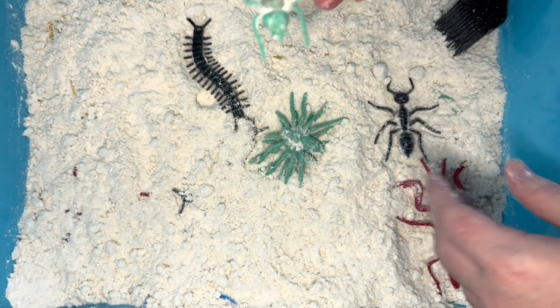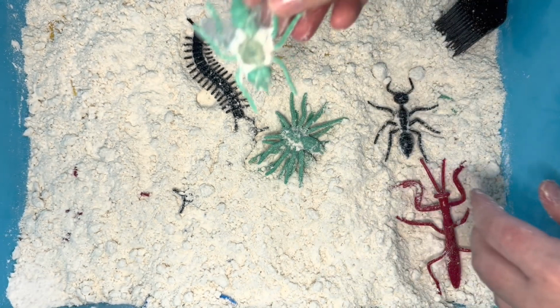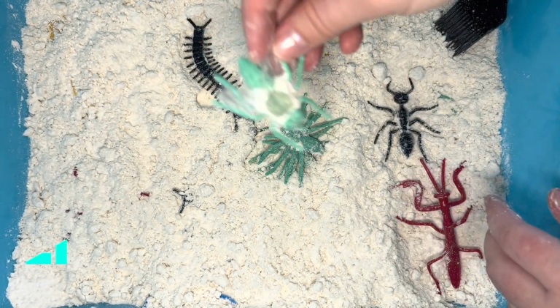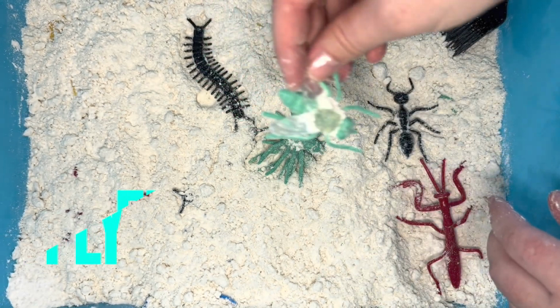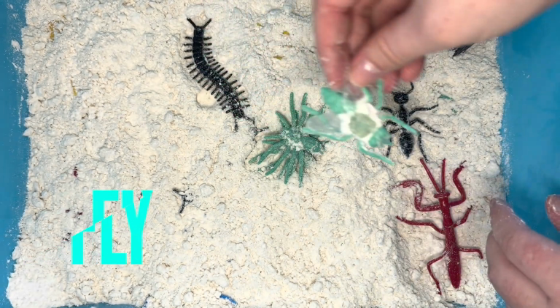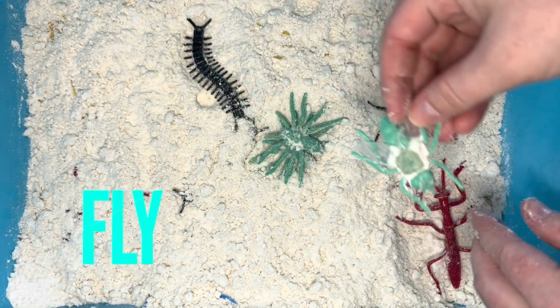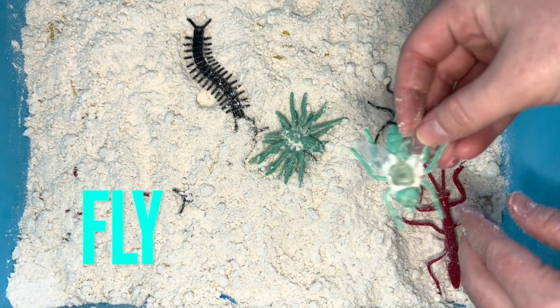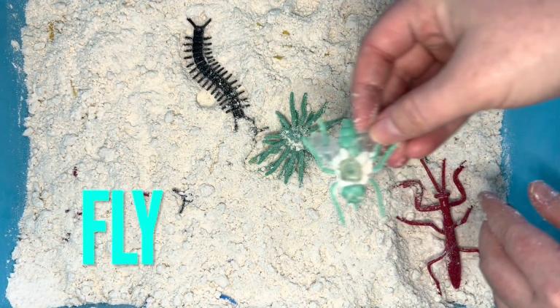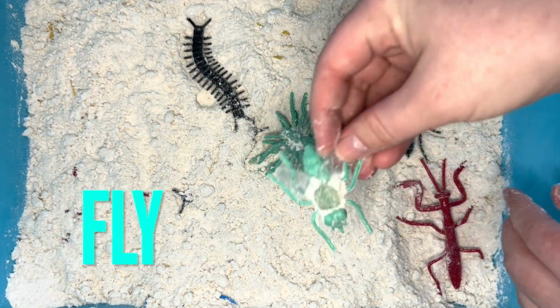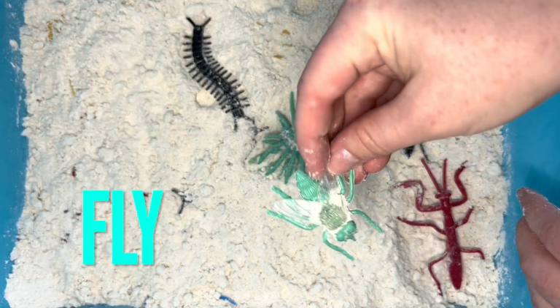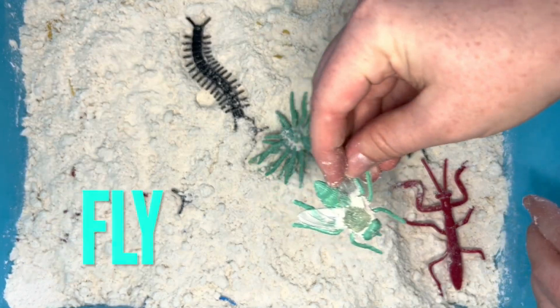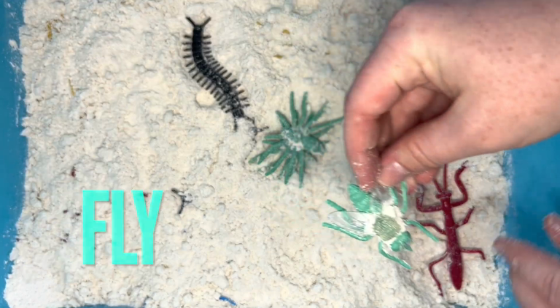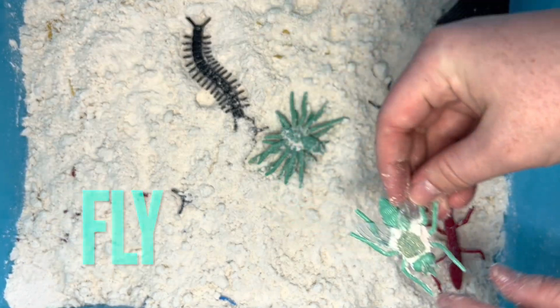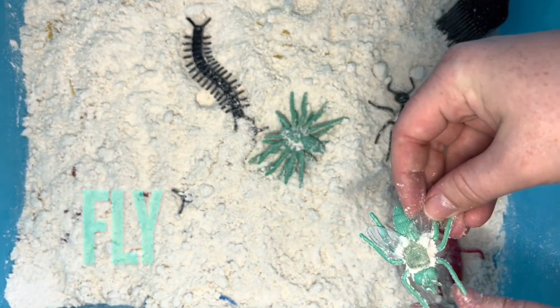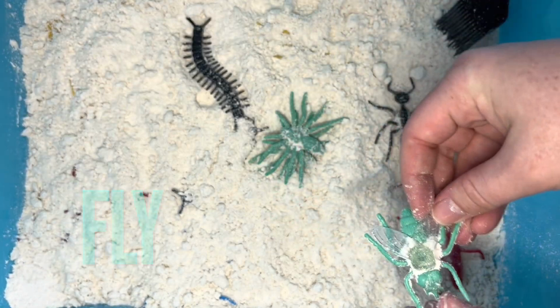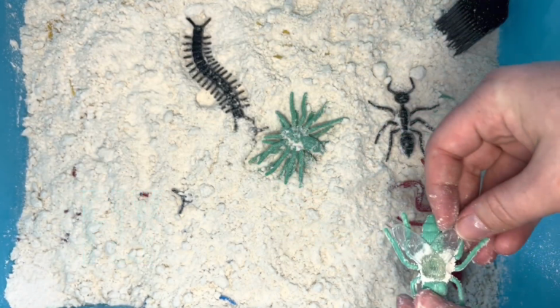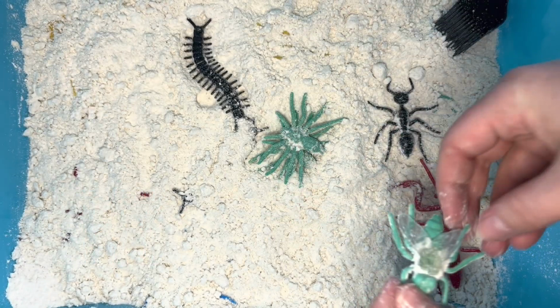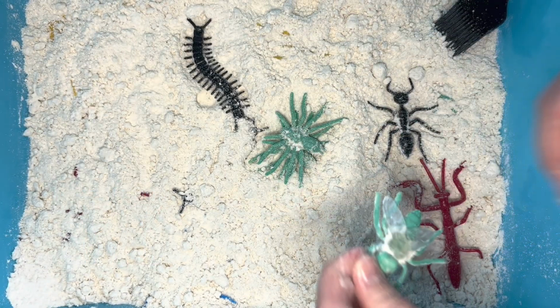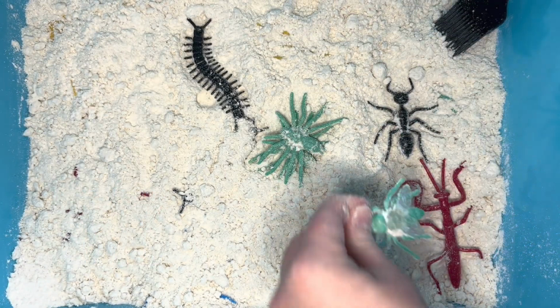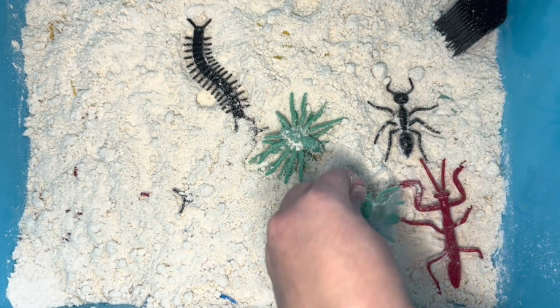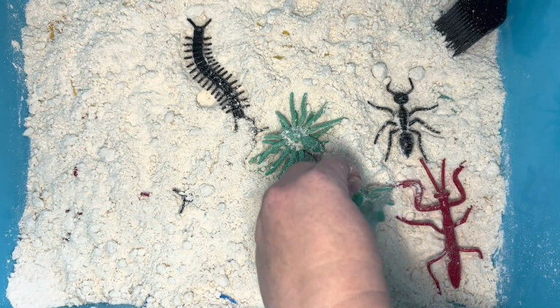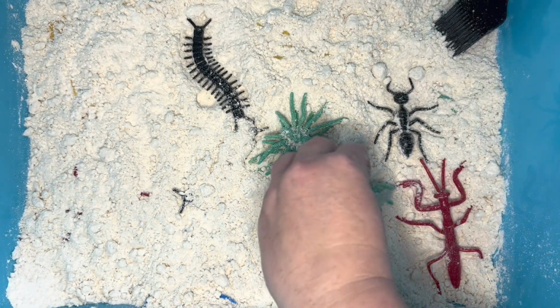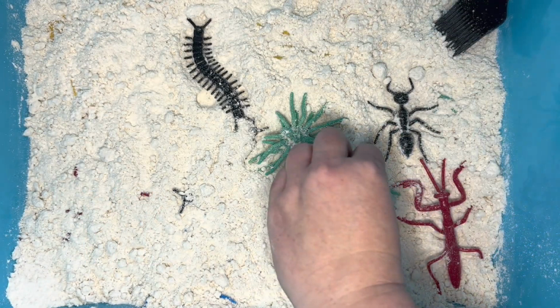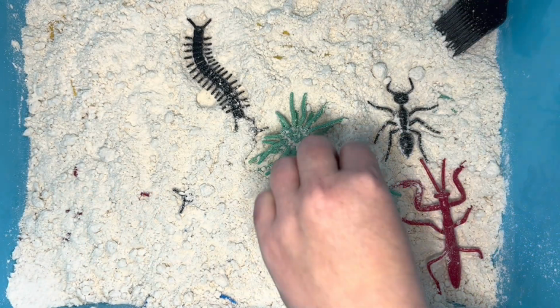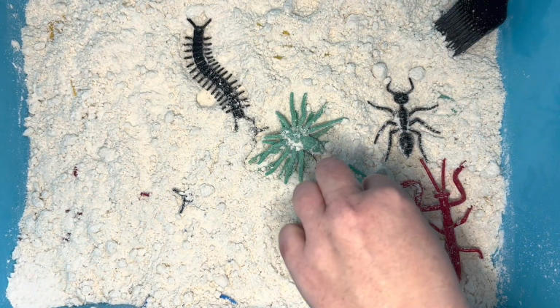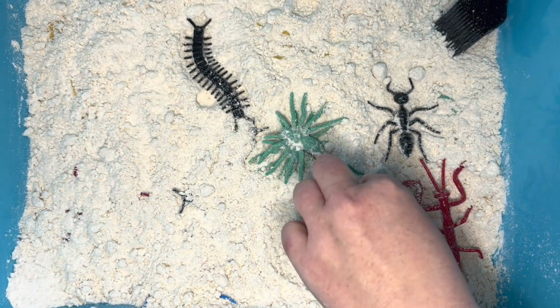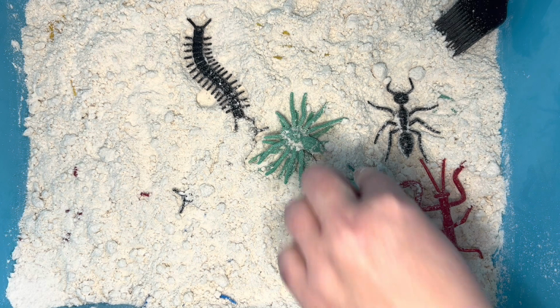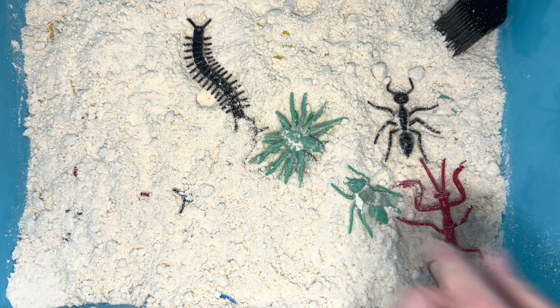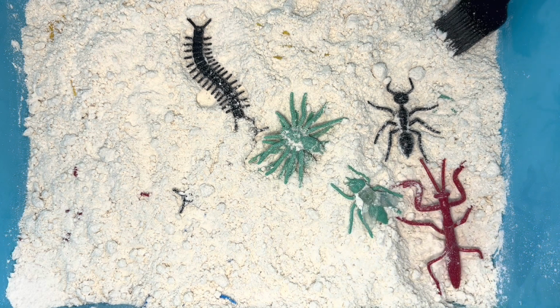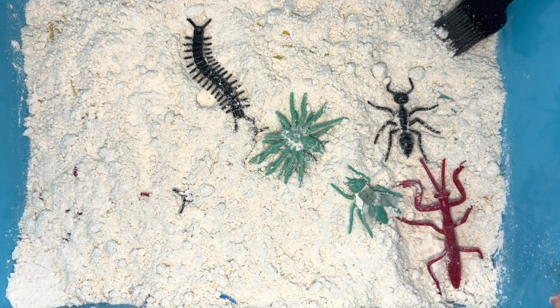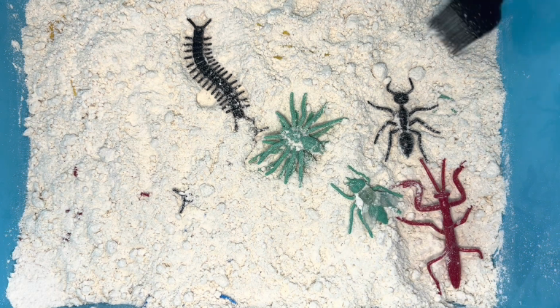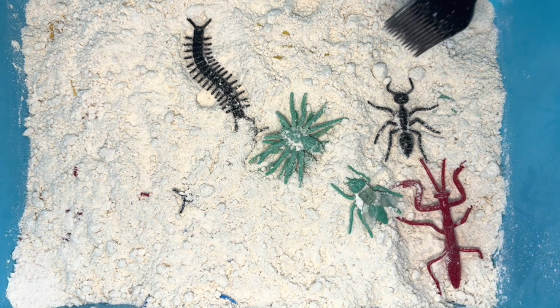It's a fly! Buzz! Did you know flies taste with their feet? How weird!